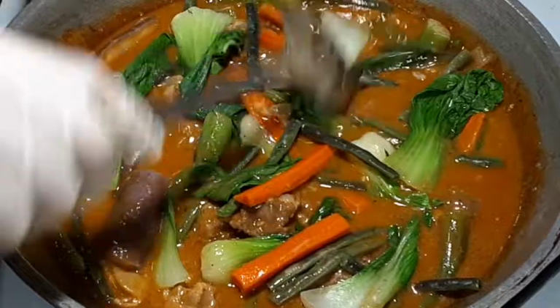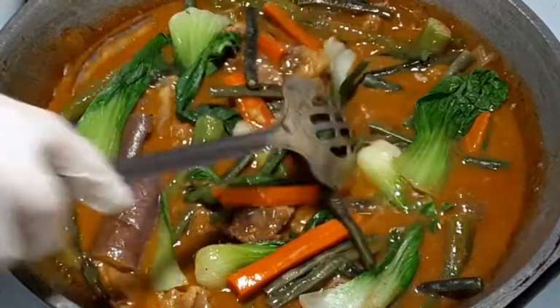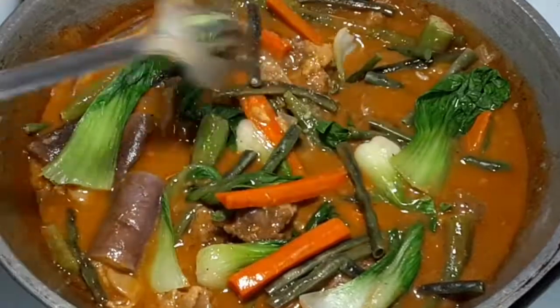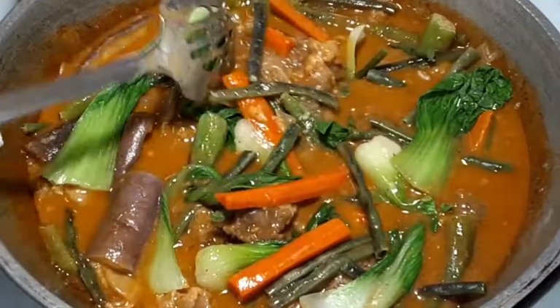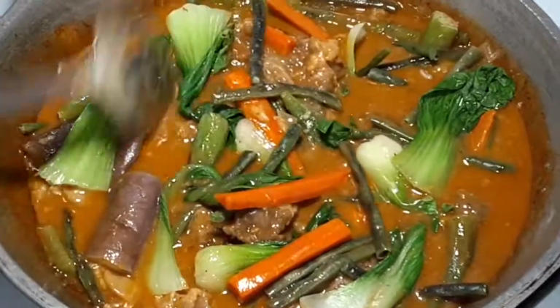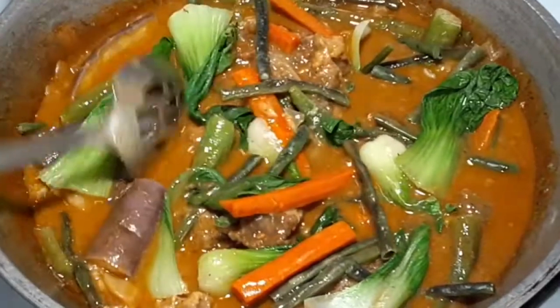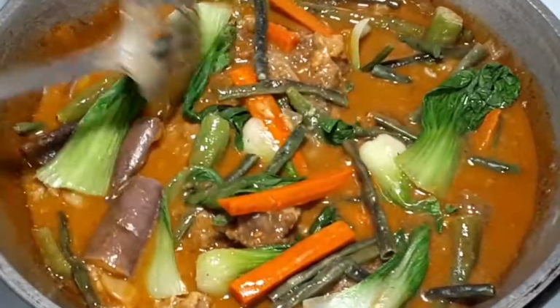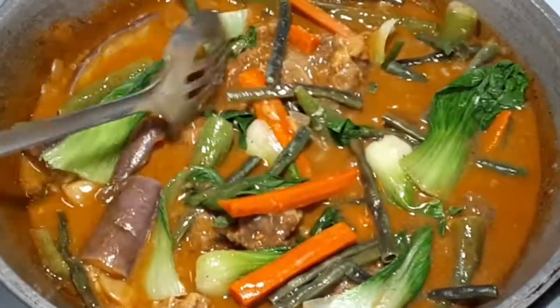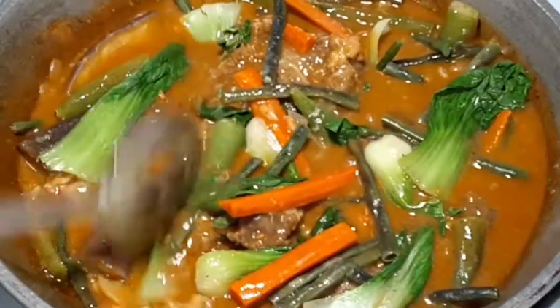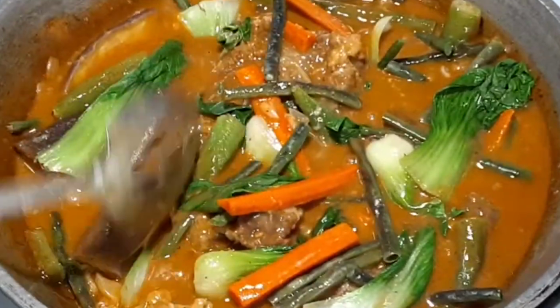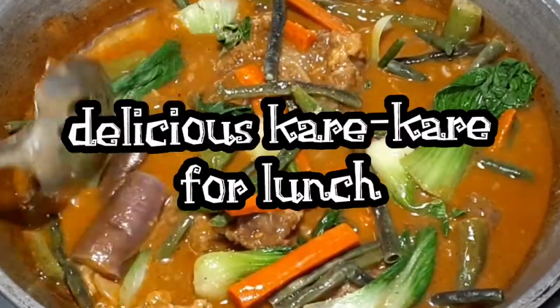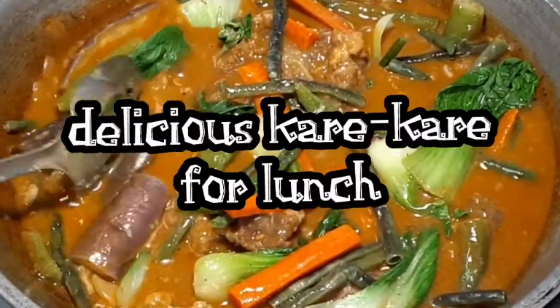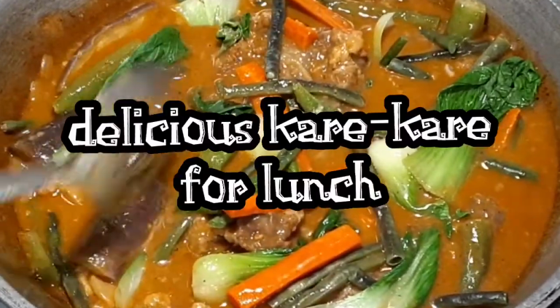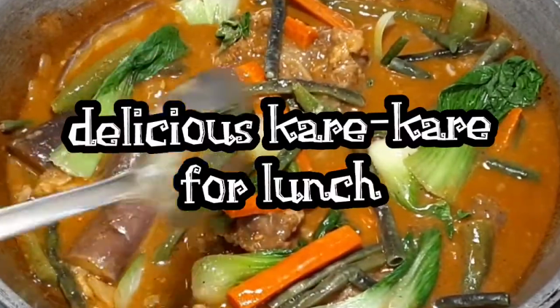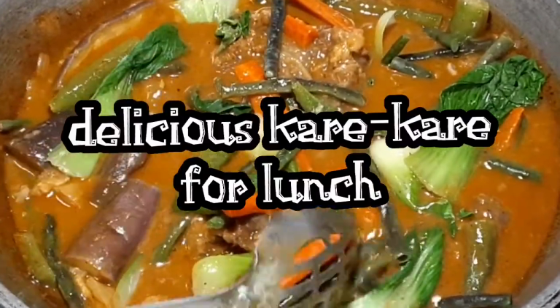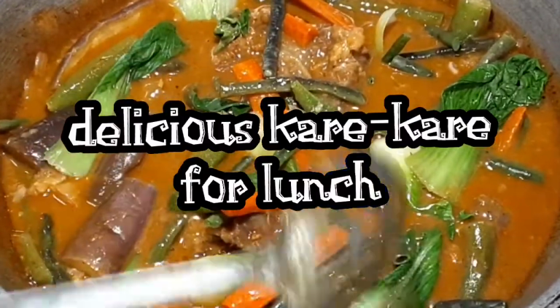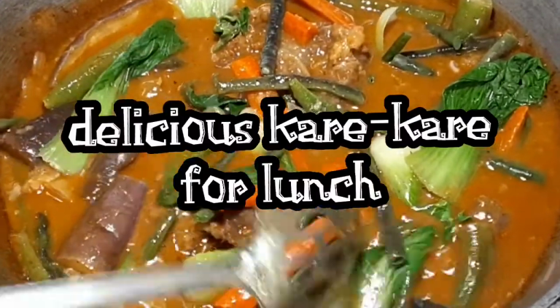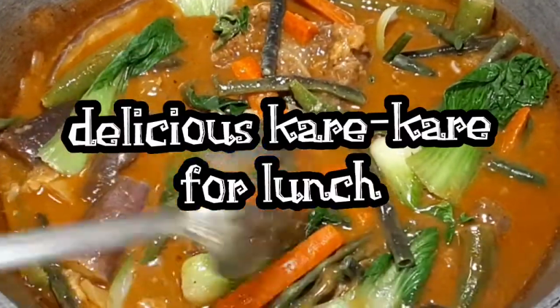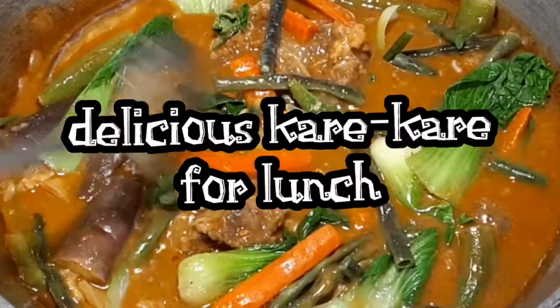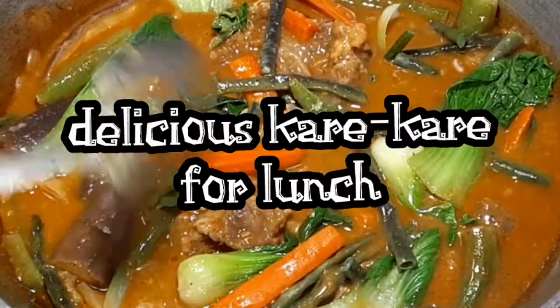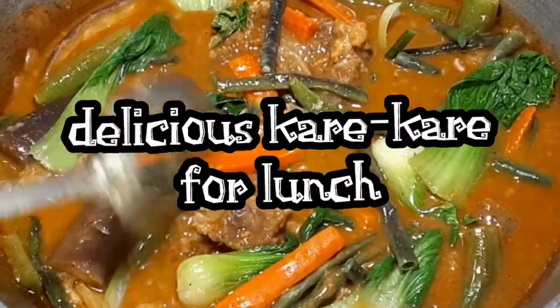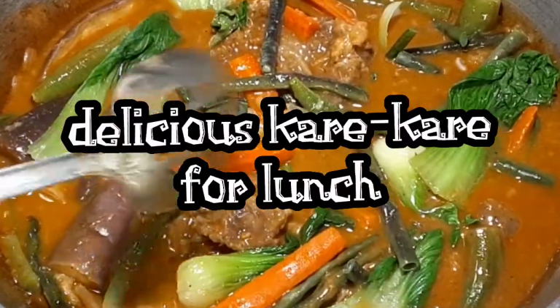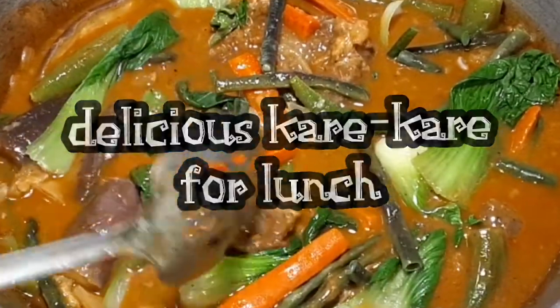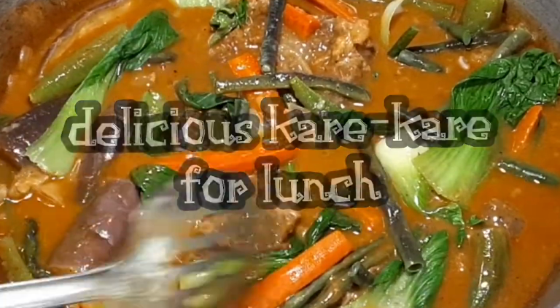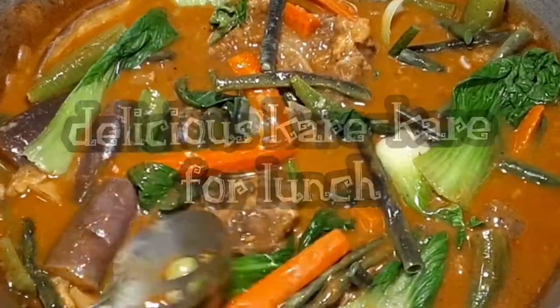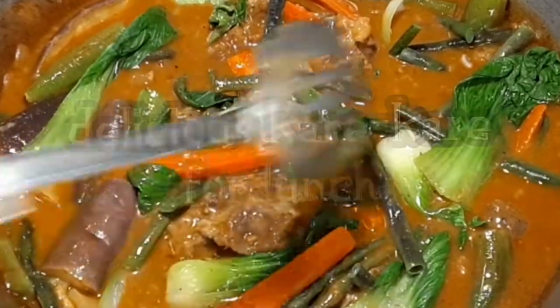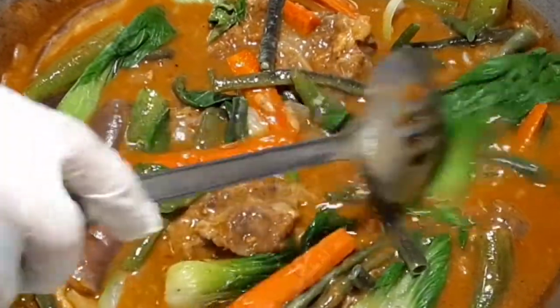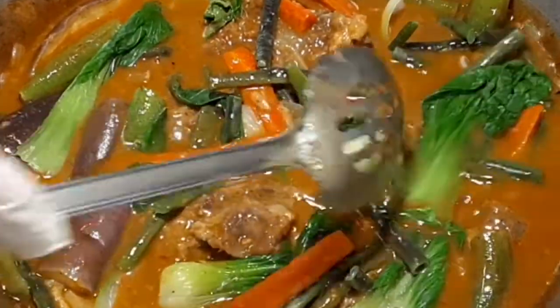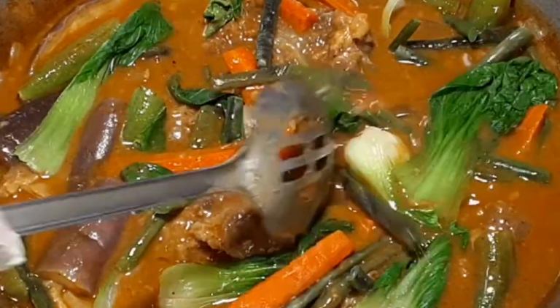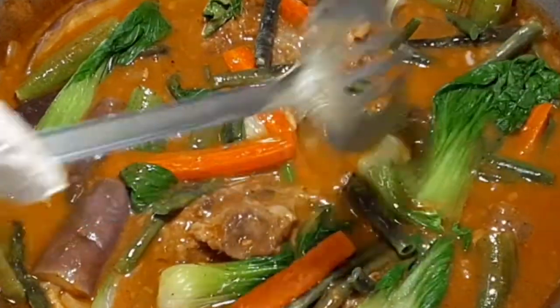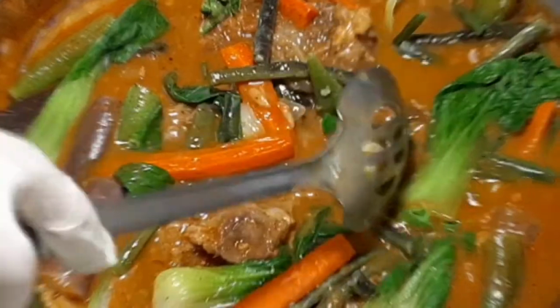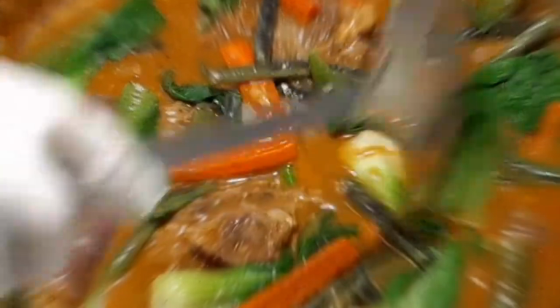Mom cooked delicious Kare-Kare for lunch. Love it!